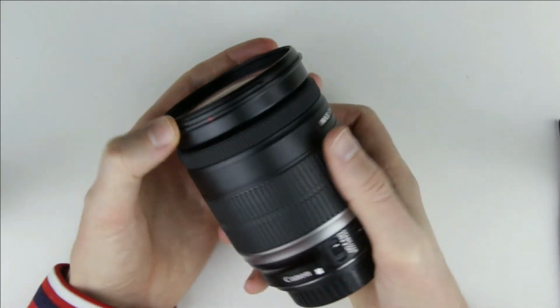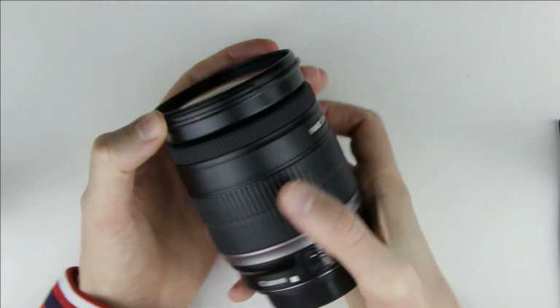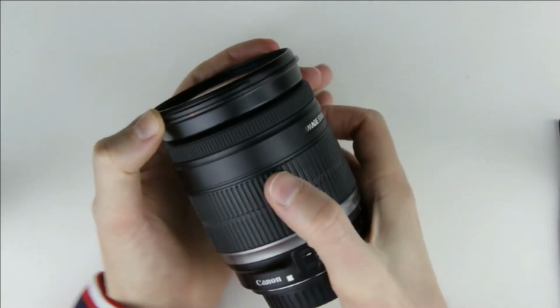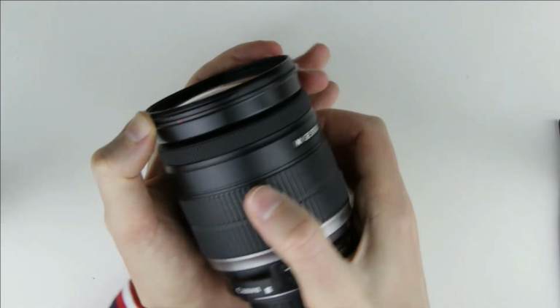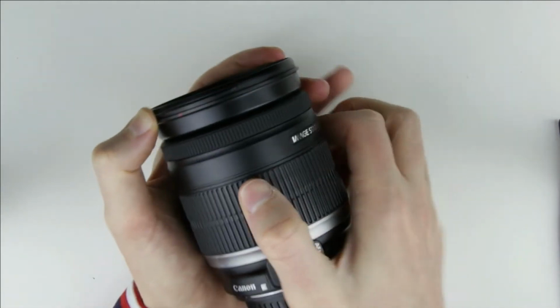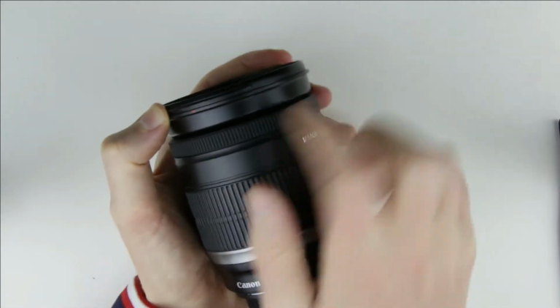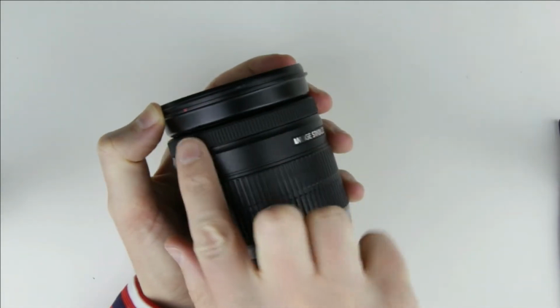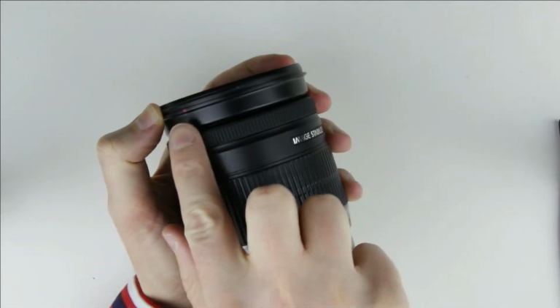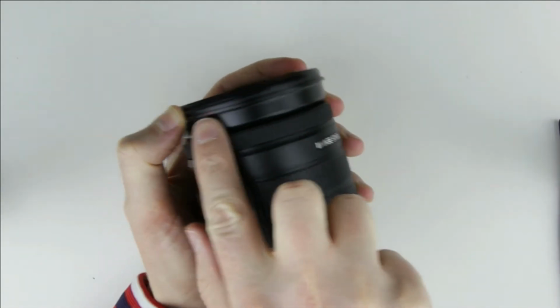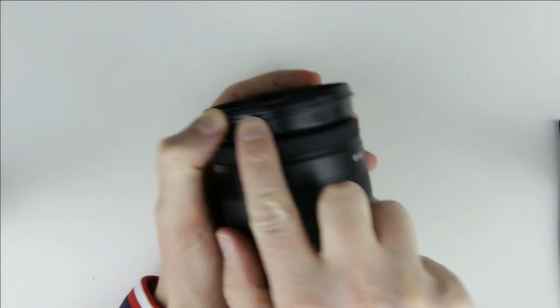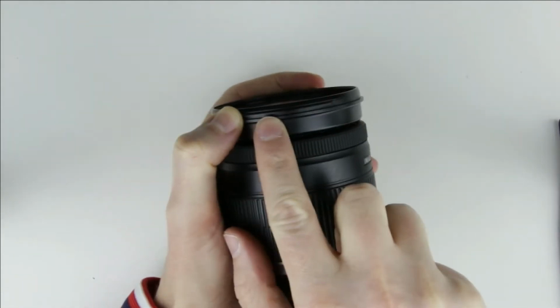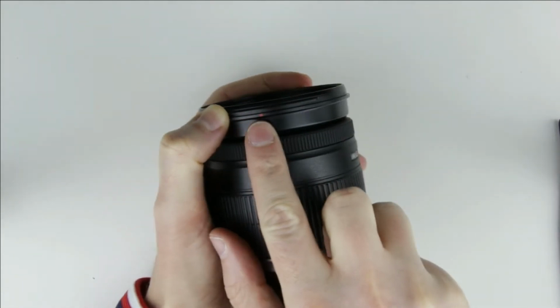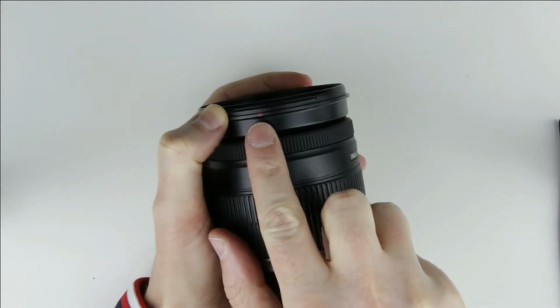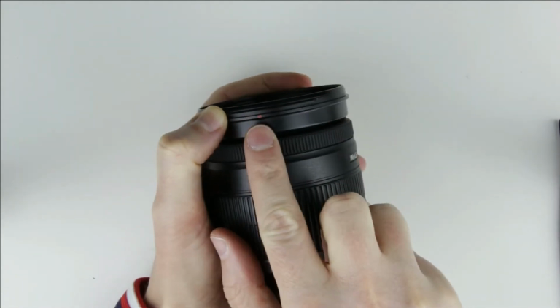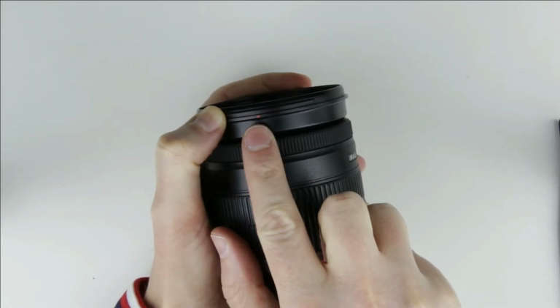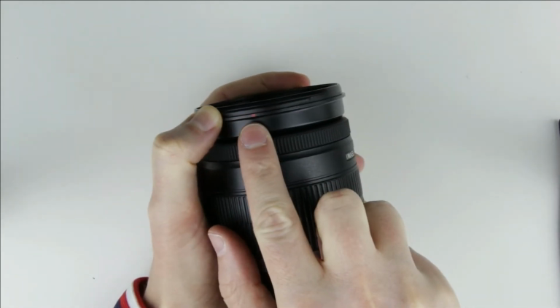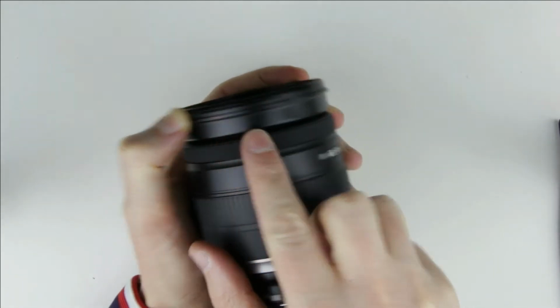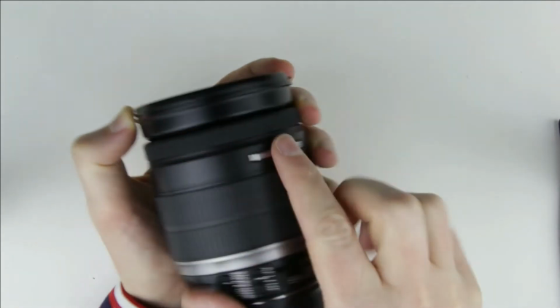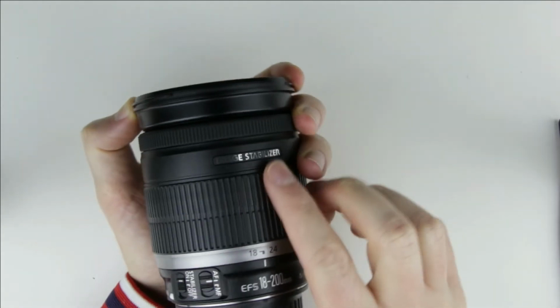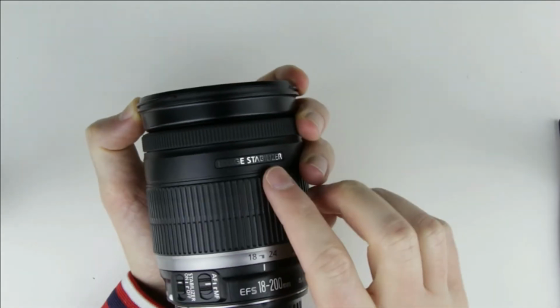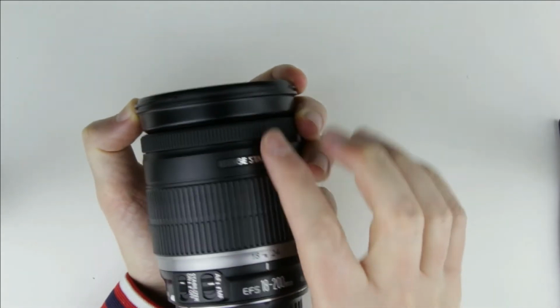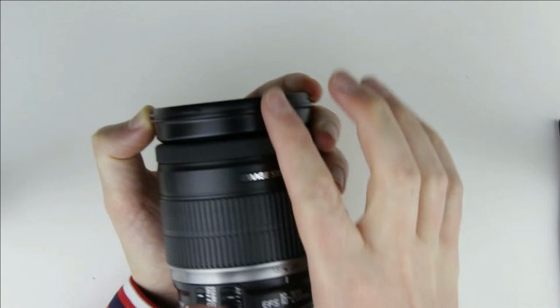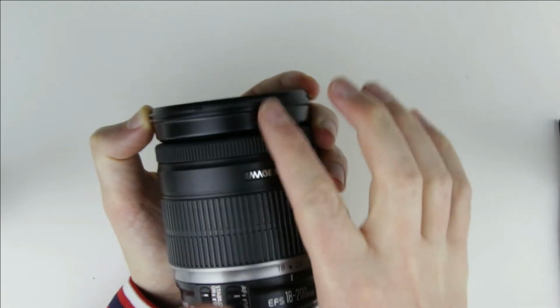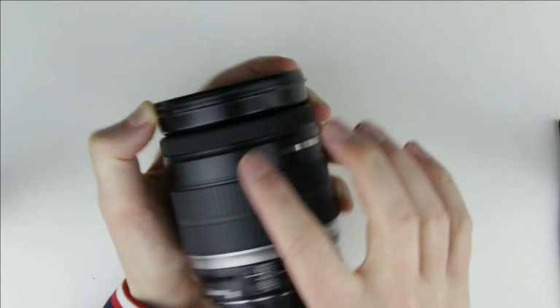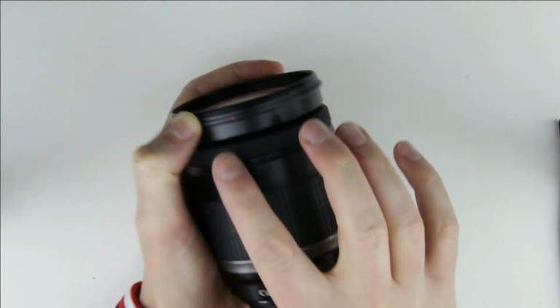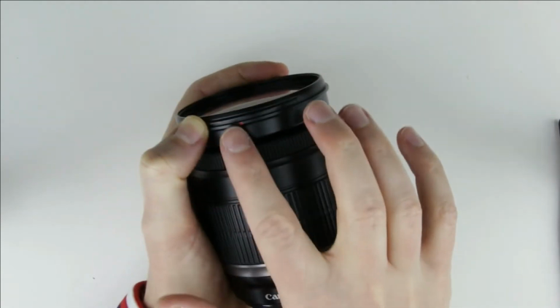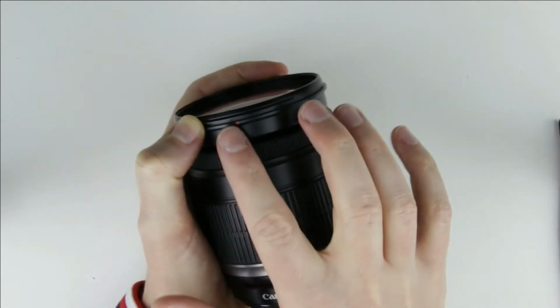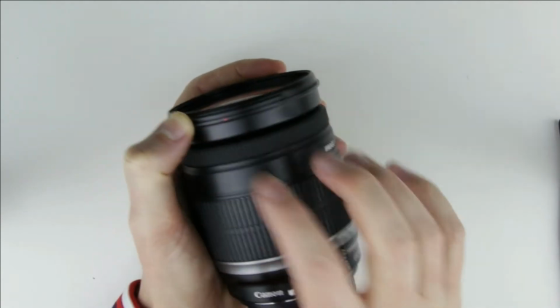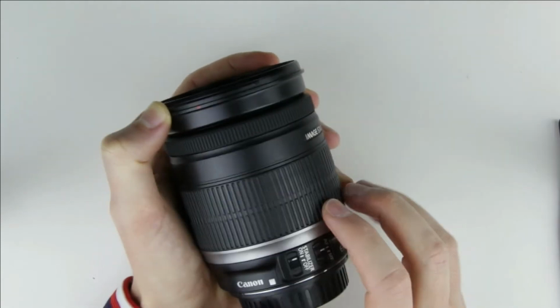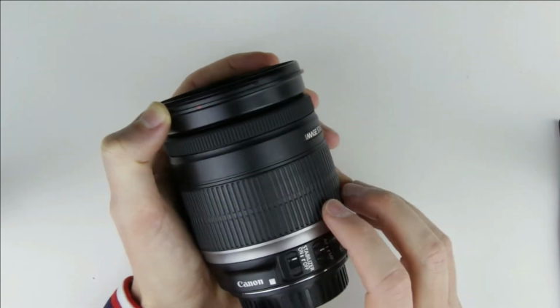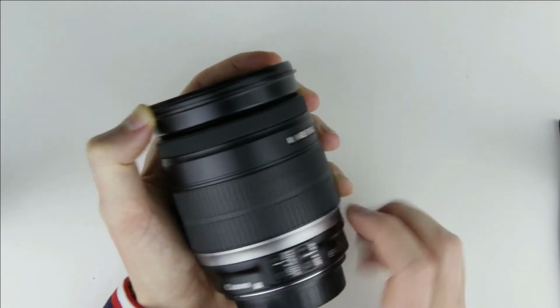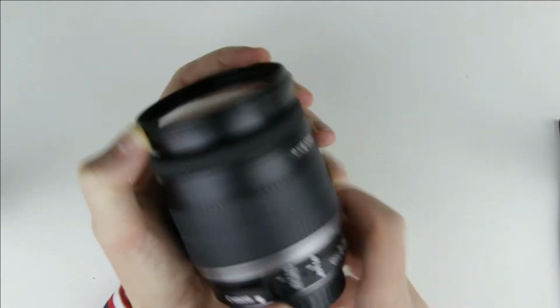On the ring there is a red sign. Make sure that when you assemble the lens, the sign is at the same place.